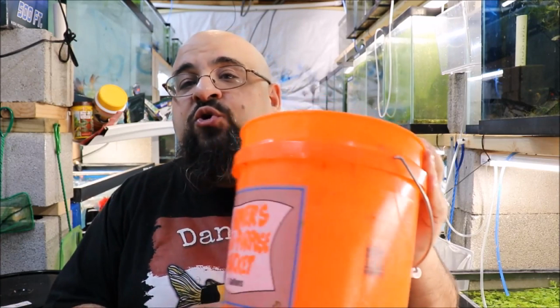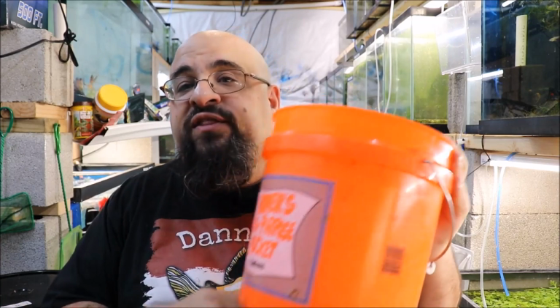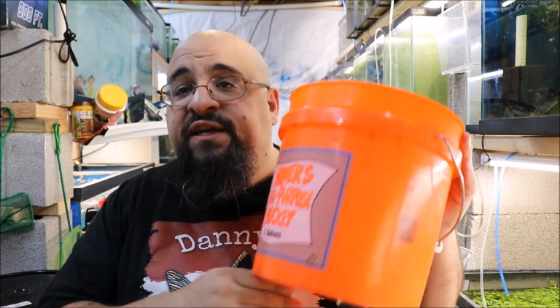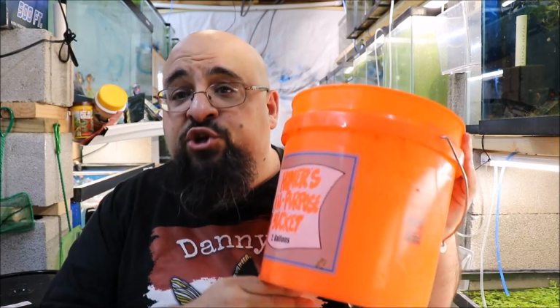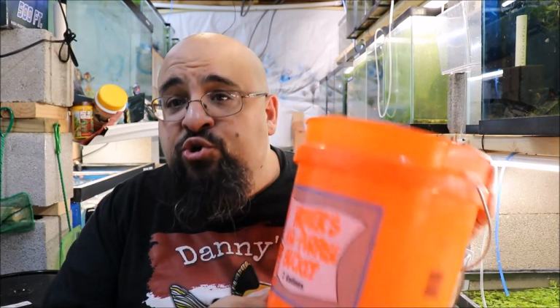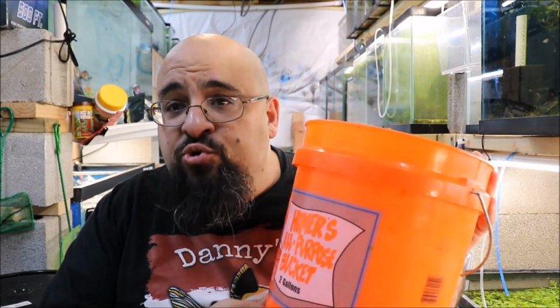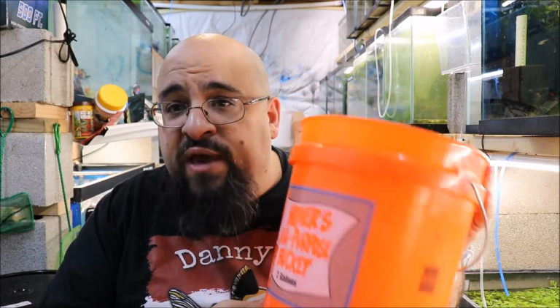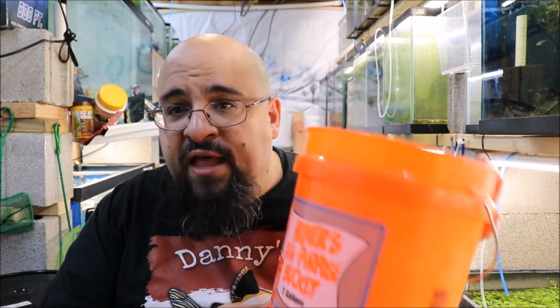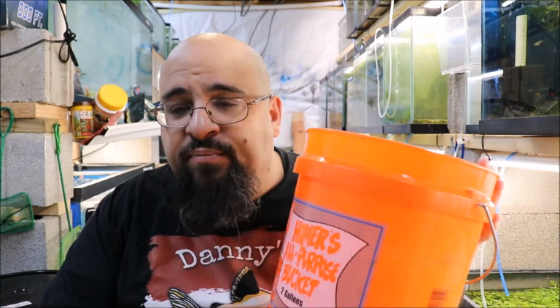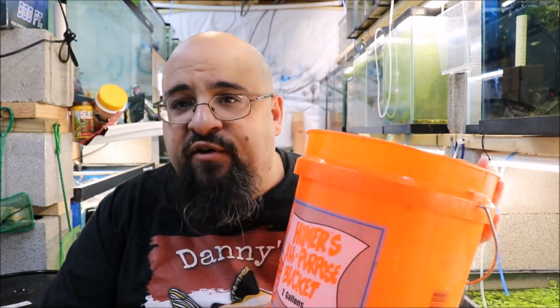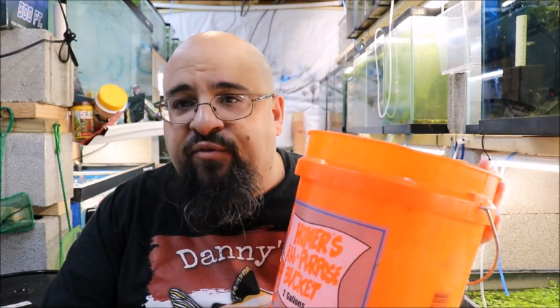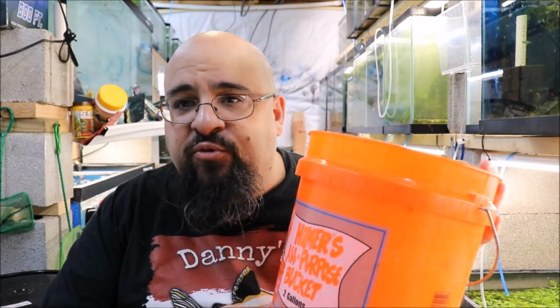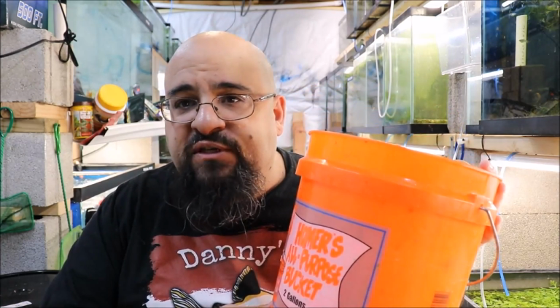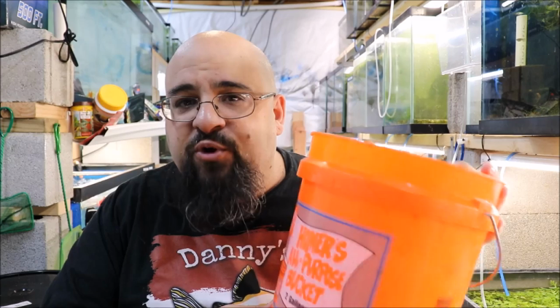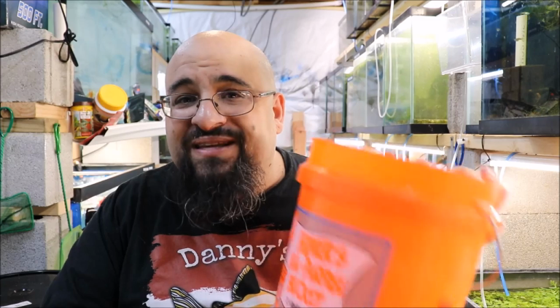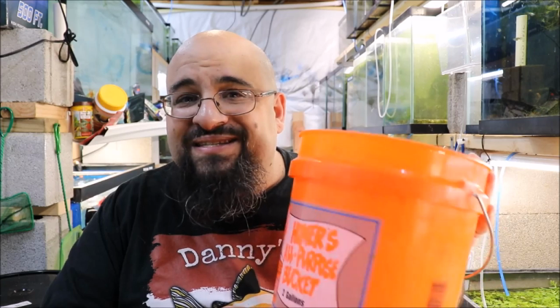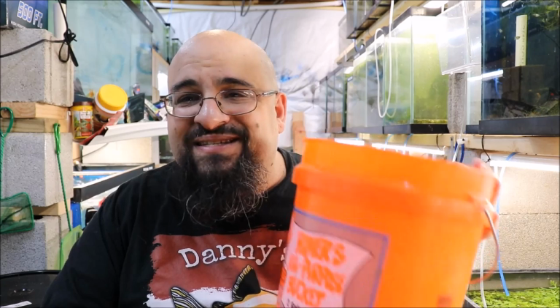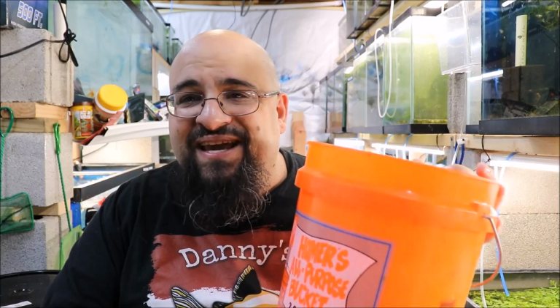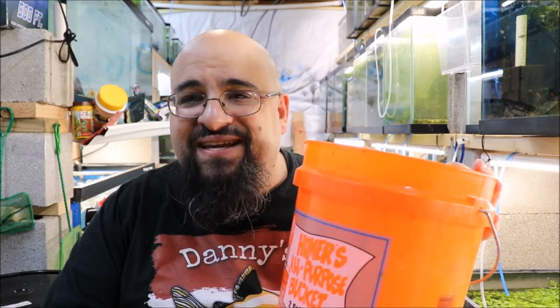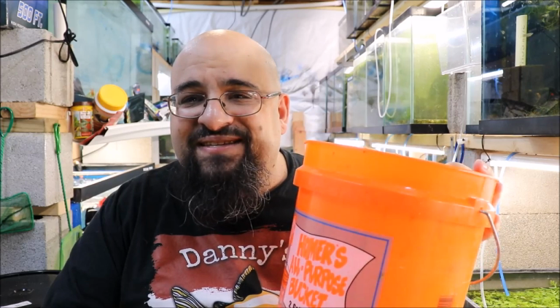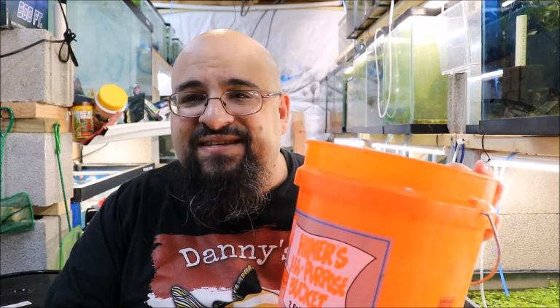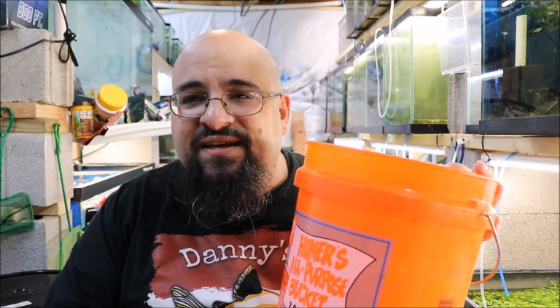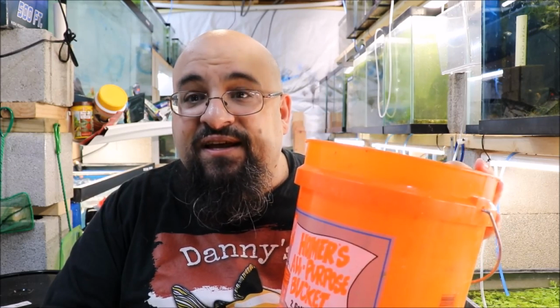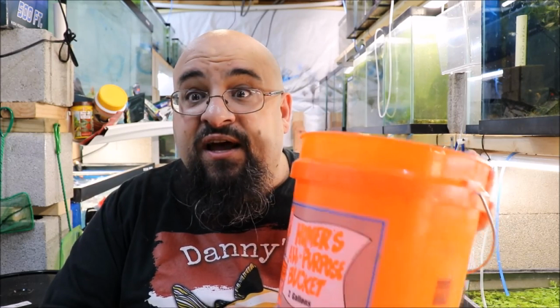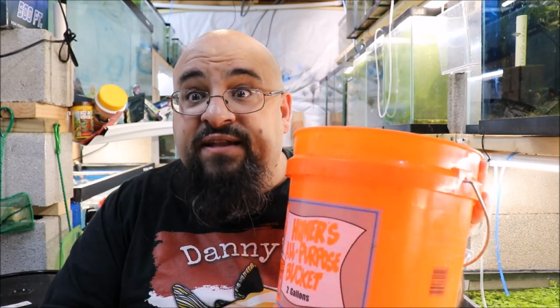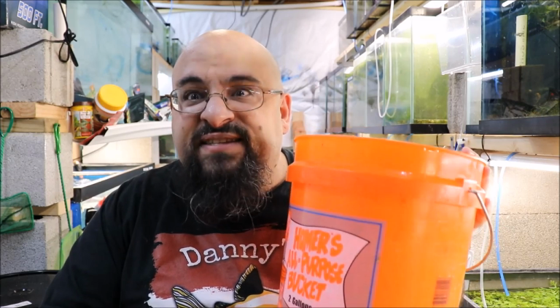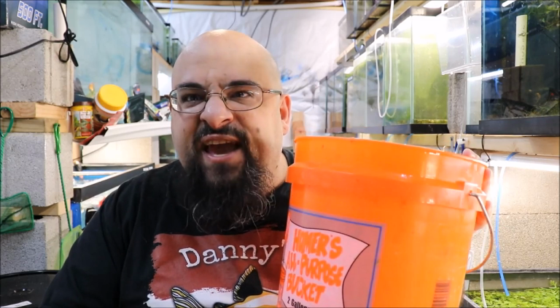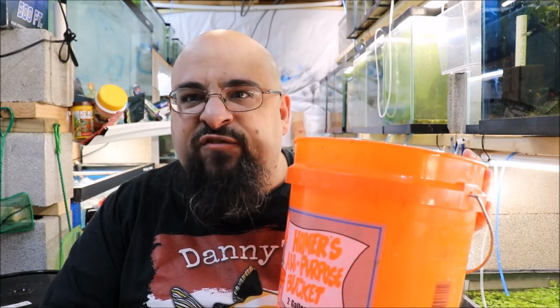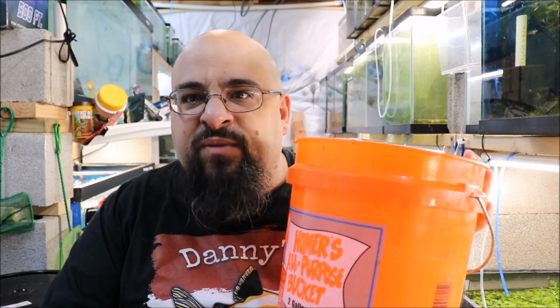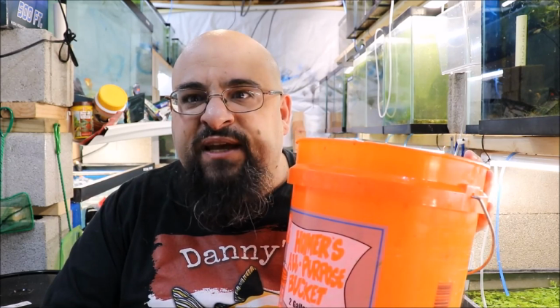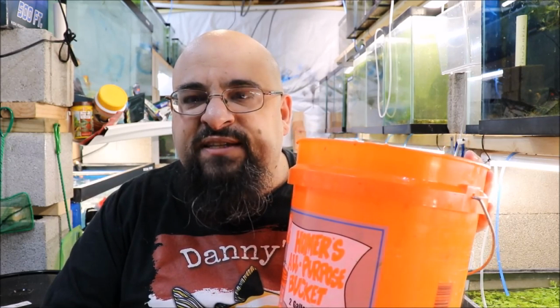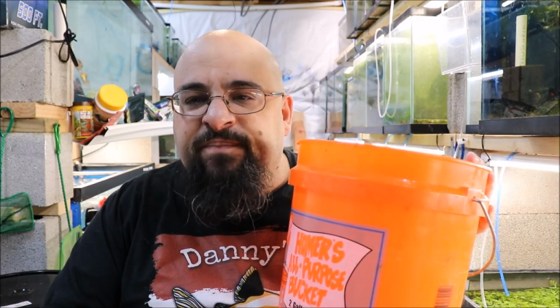So the two gallon bucket from Home Depot is today's day after Monday tip.